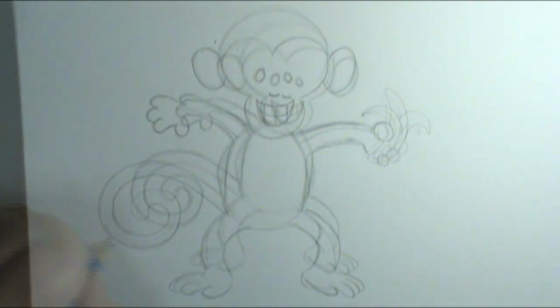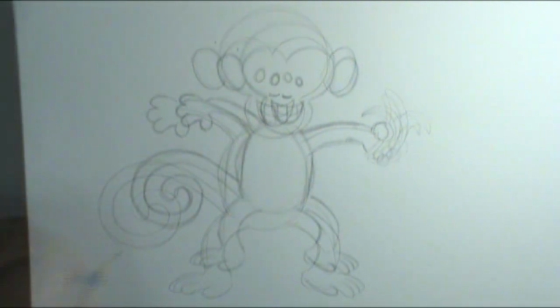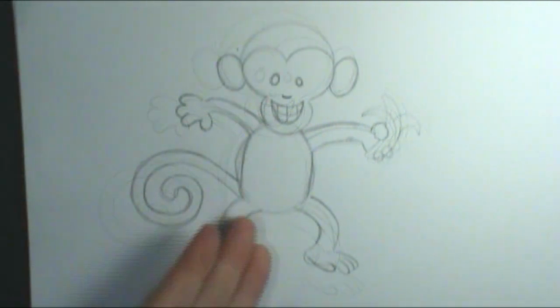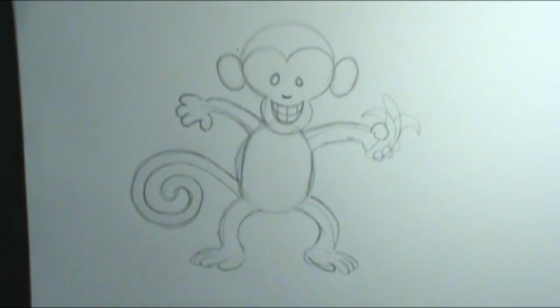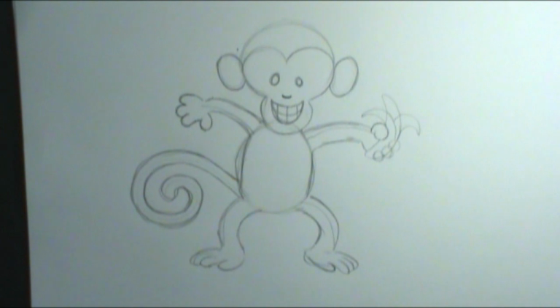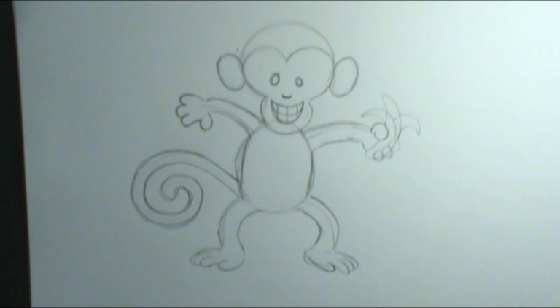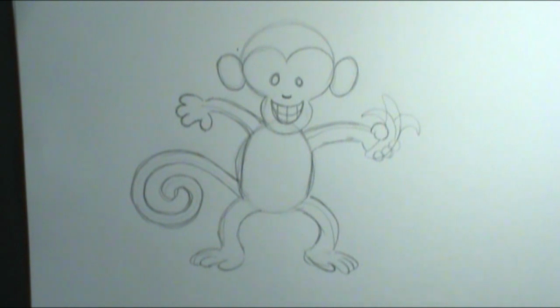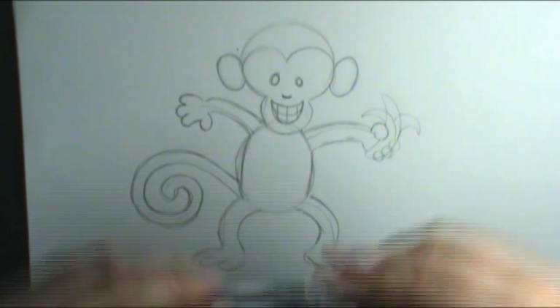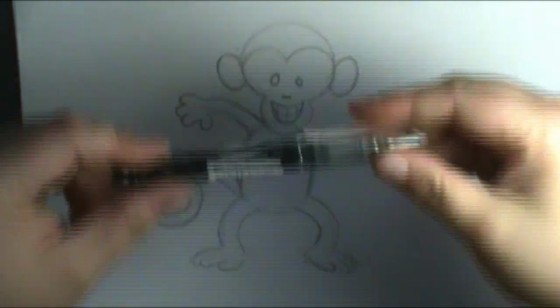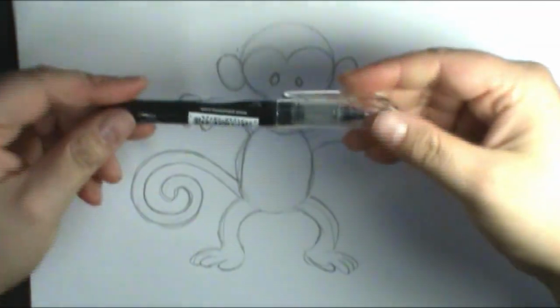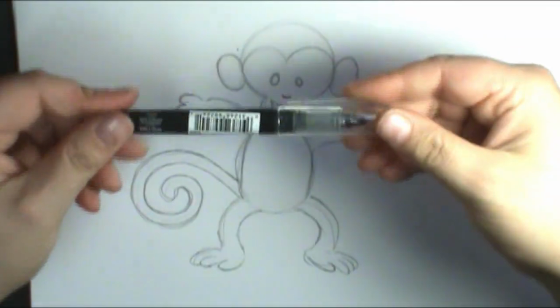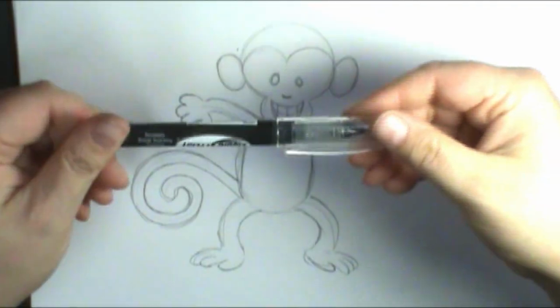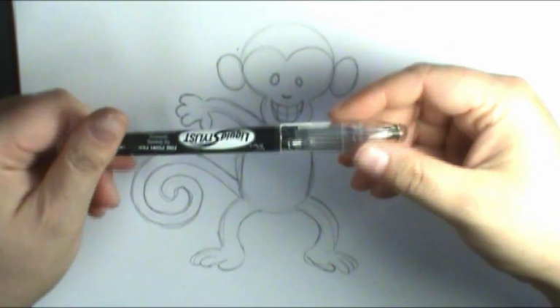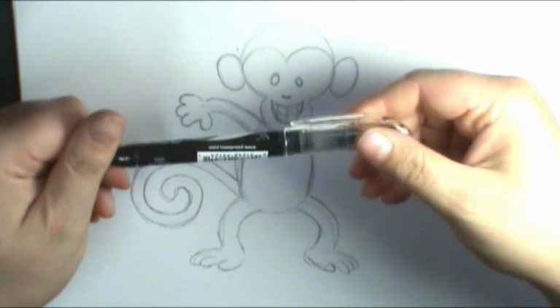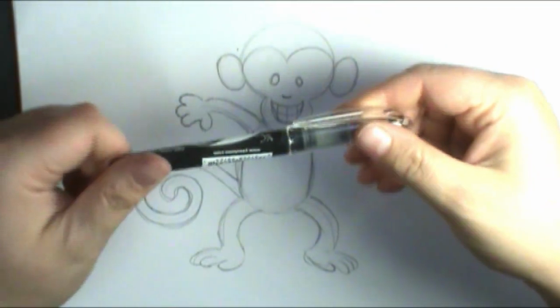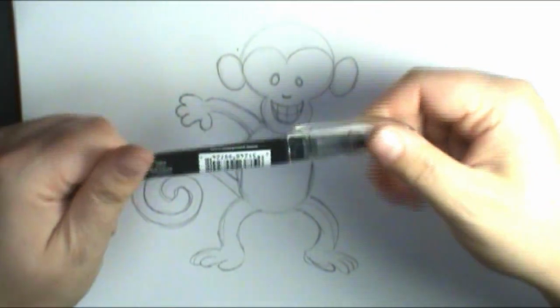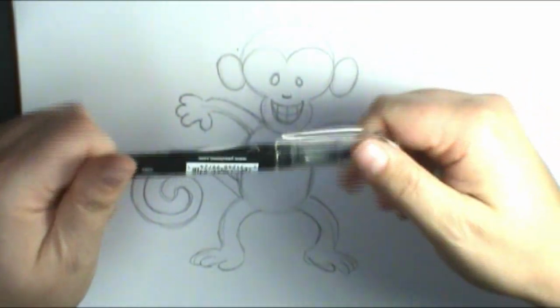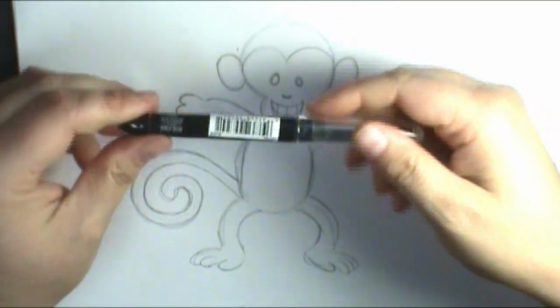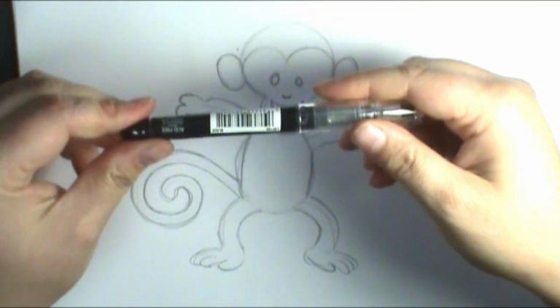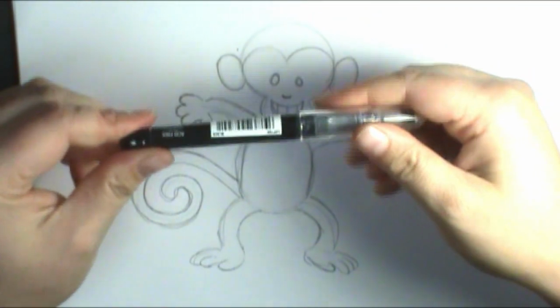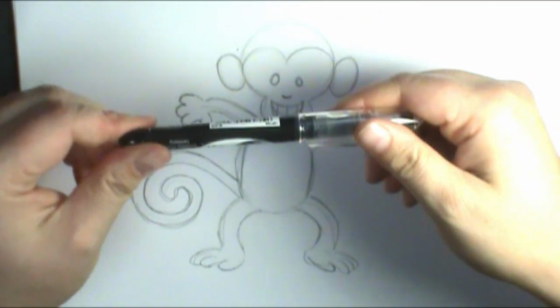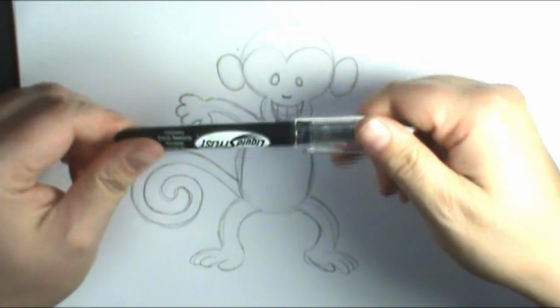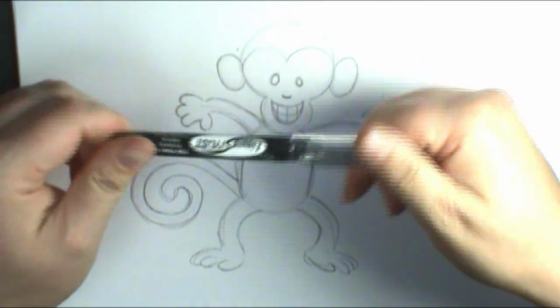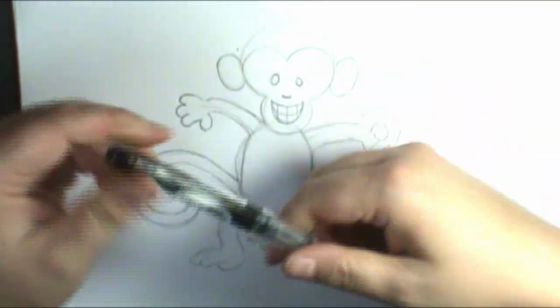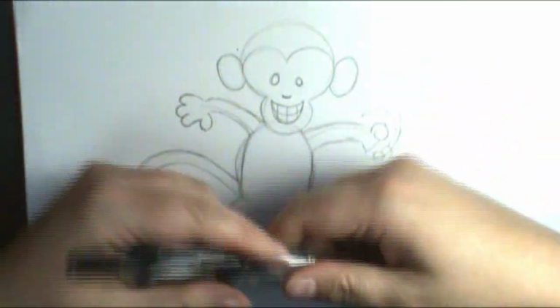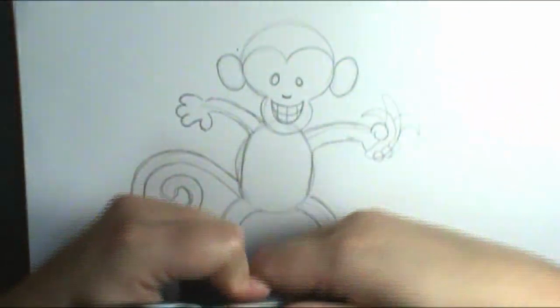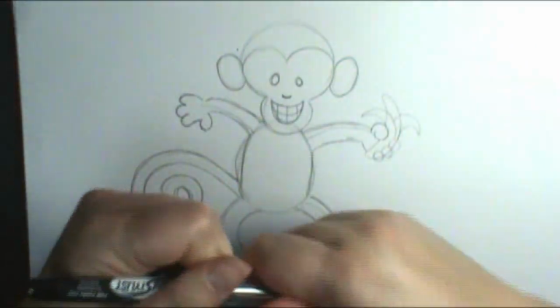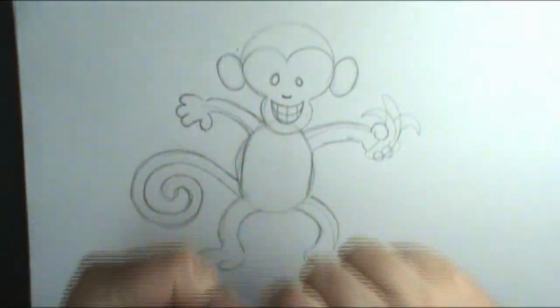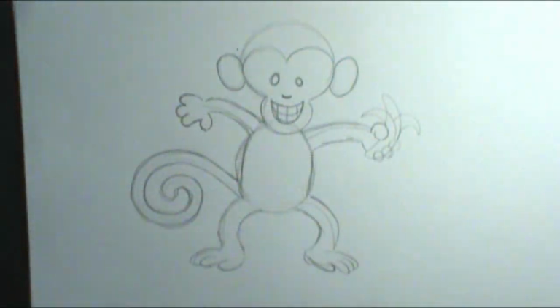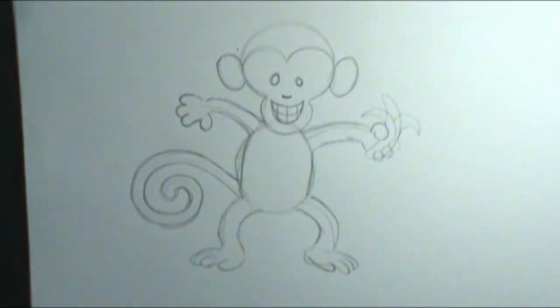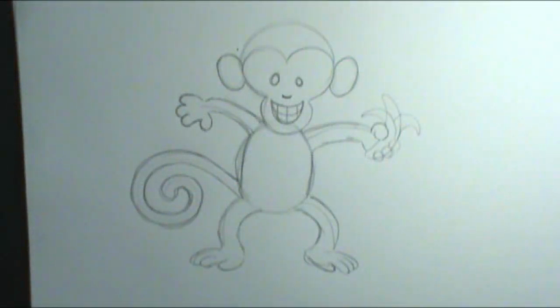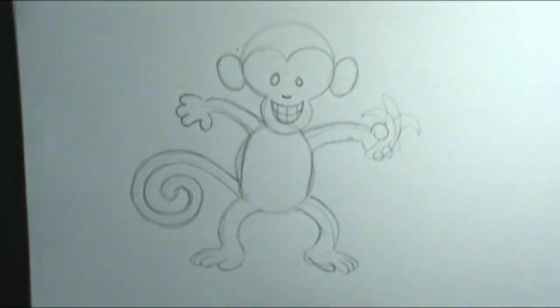So my monkey's all drawn out. Now I'm going to take my pen and ink him in.